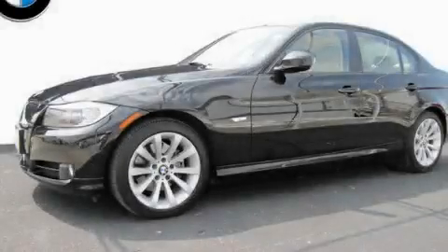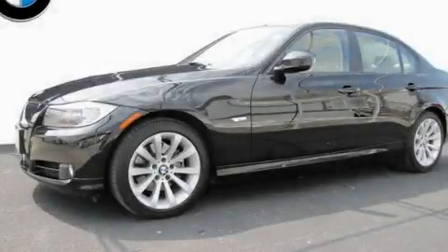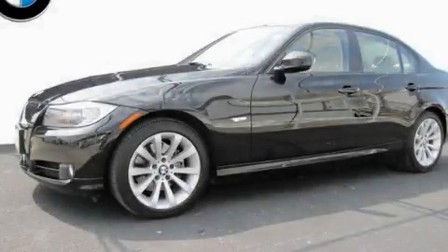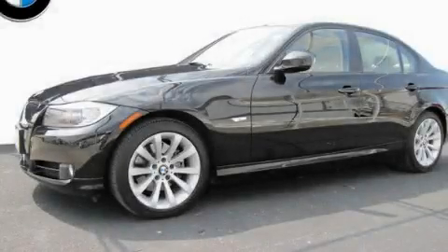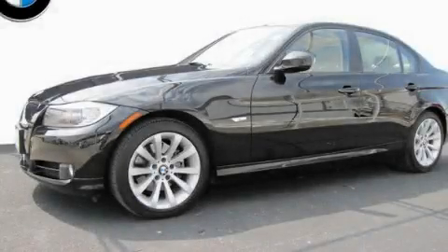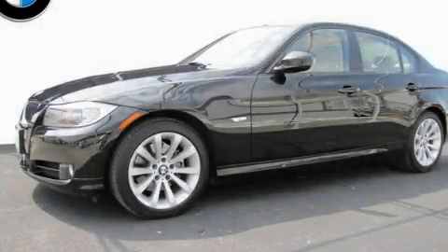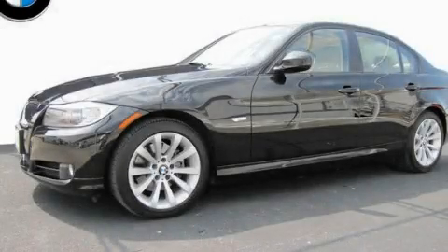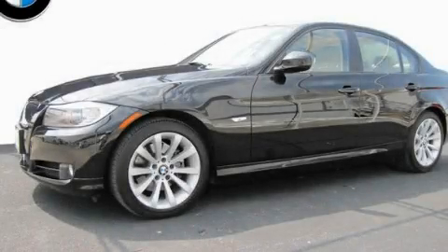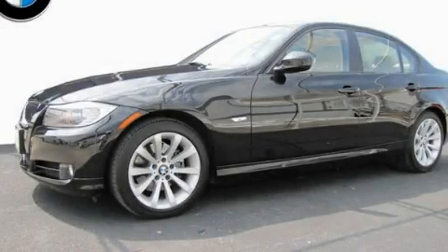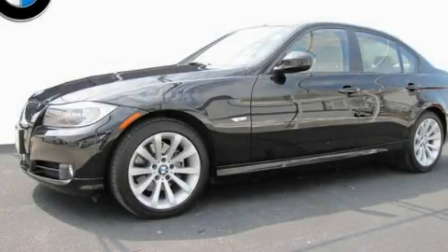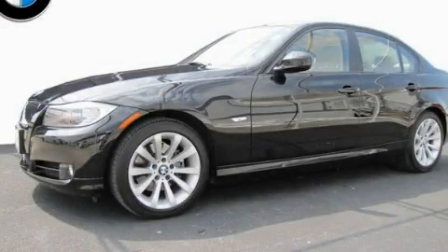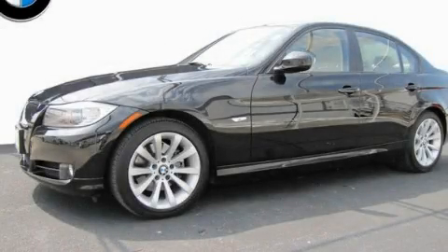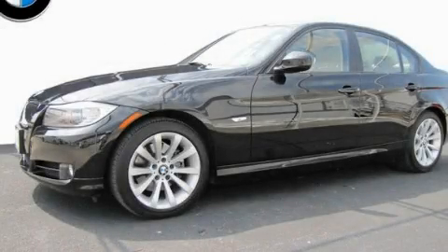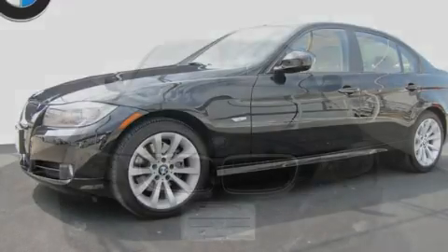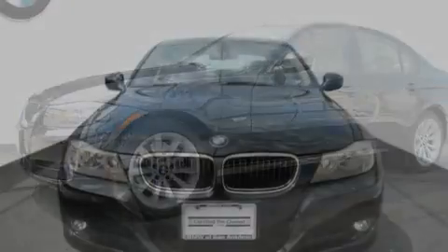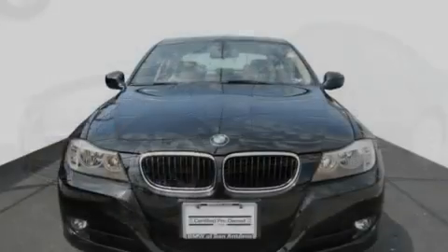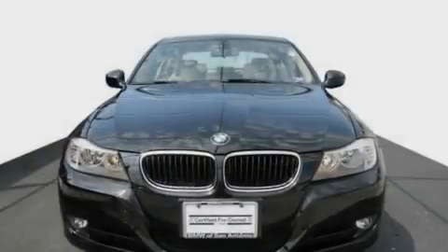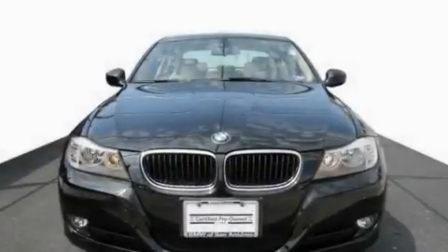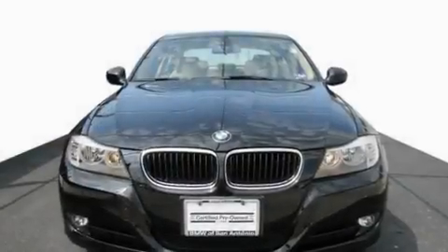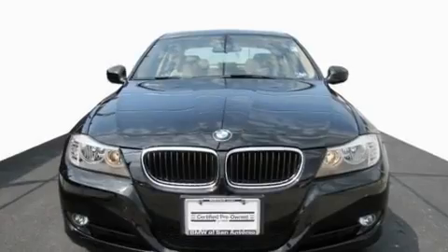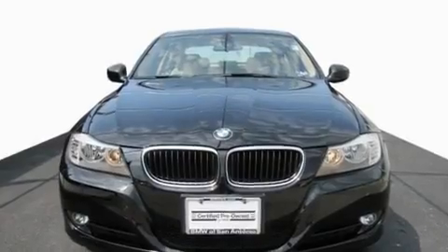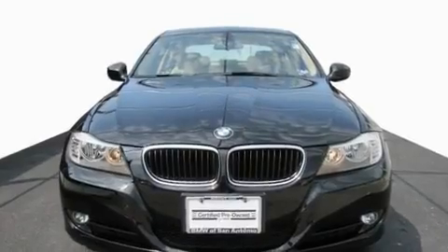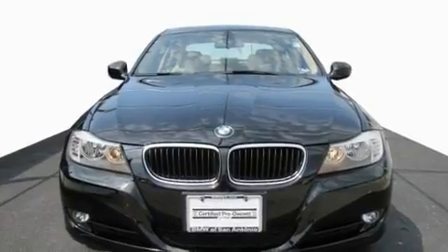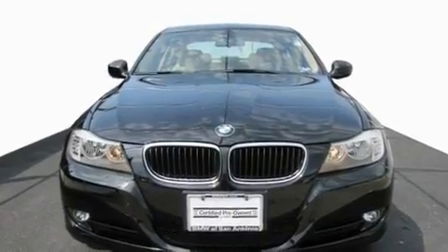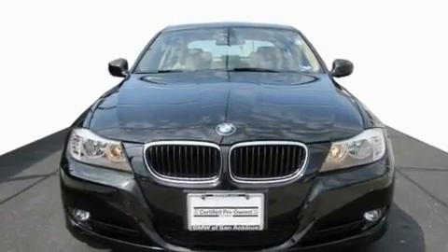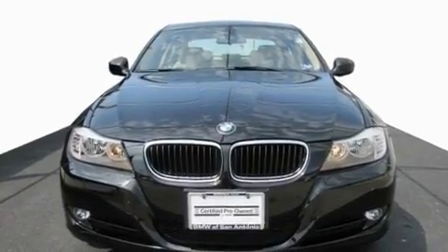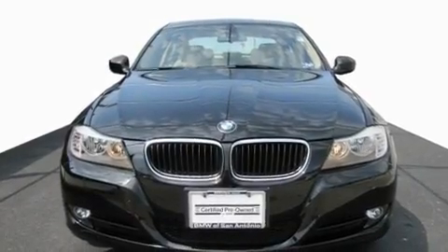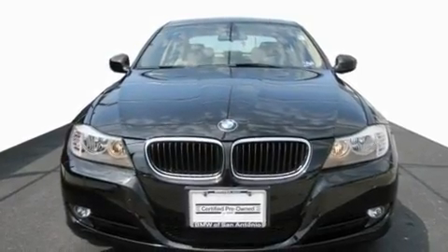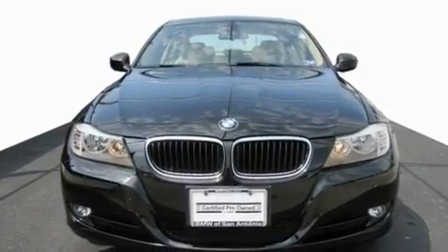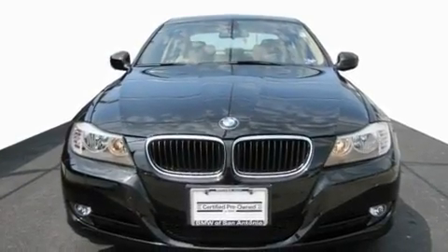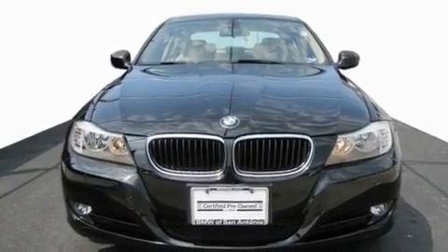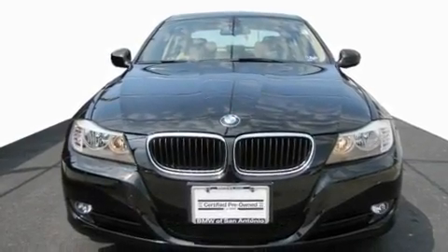This is a certified pre-owned 2010 BMW 328, a drive-in shape that provides endless luxury.